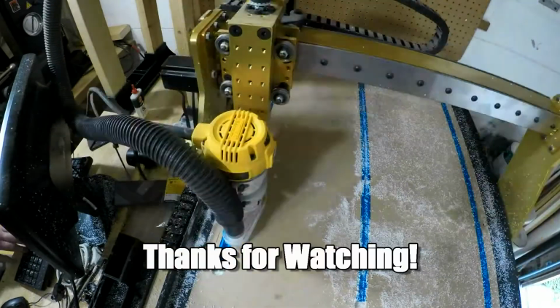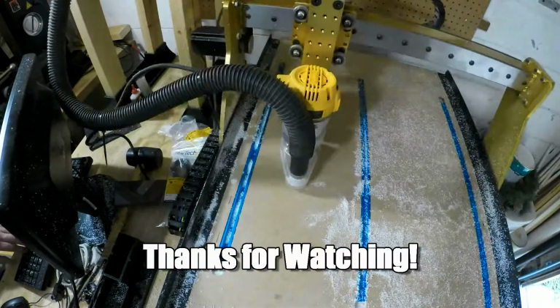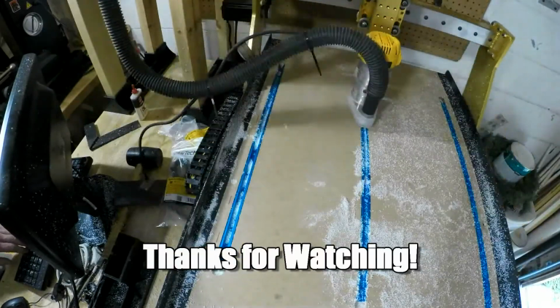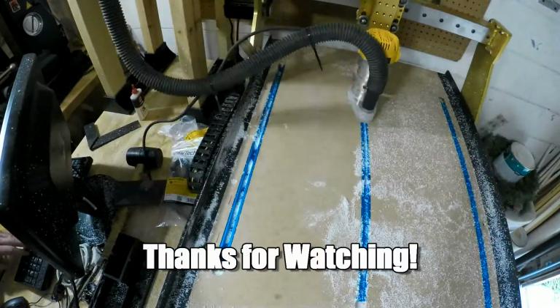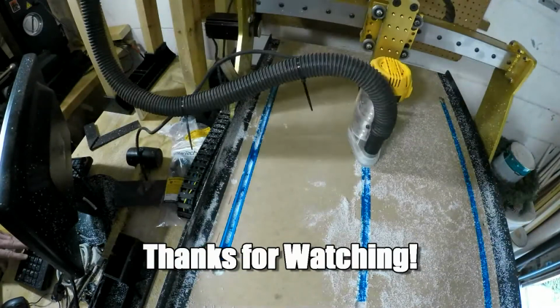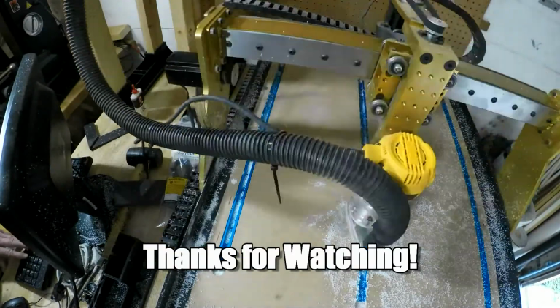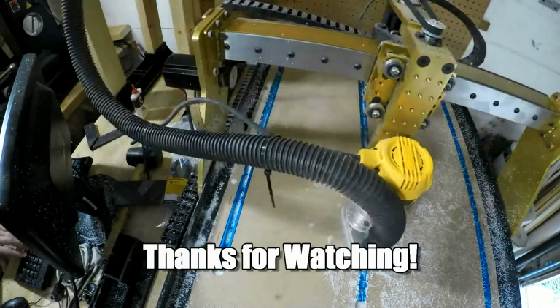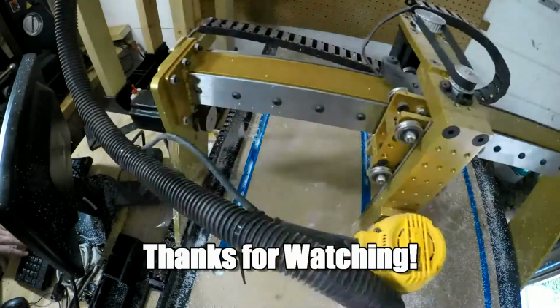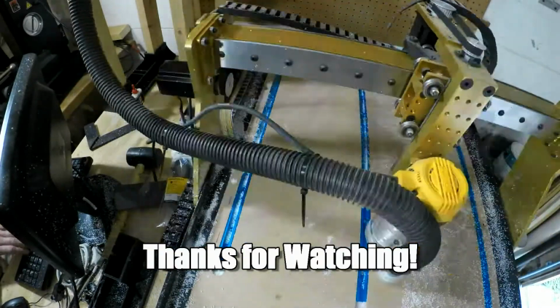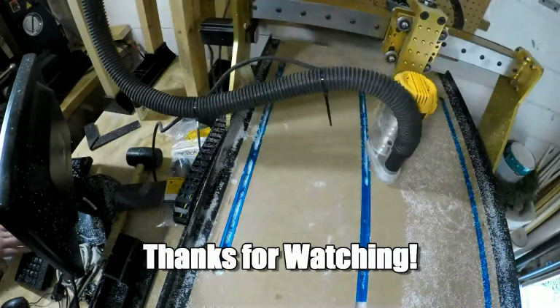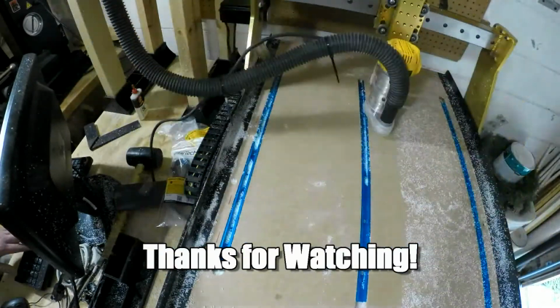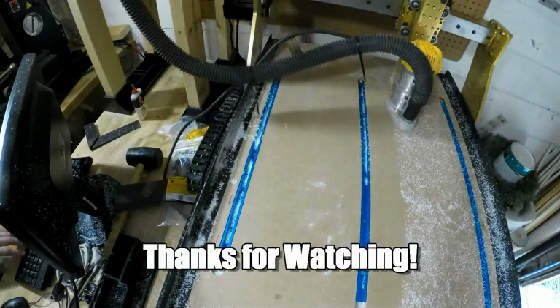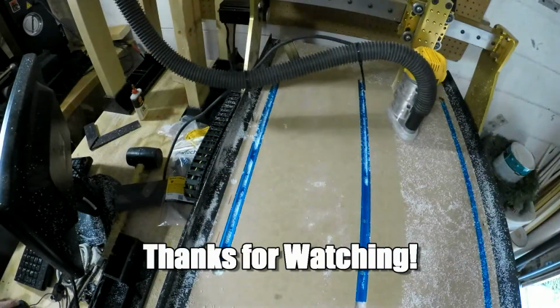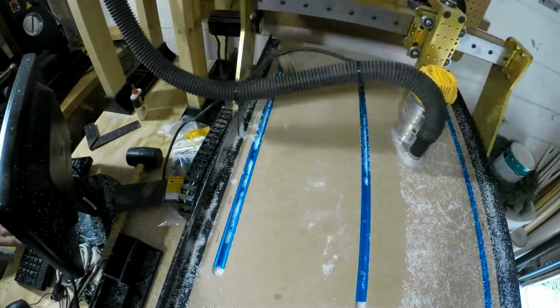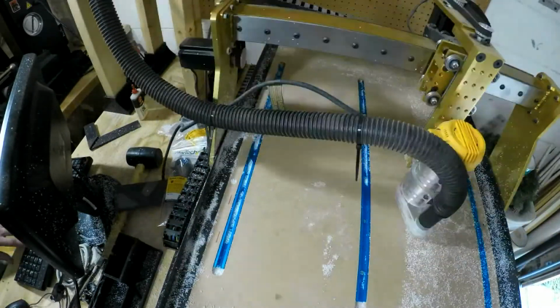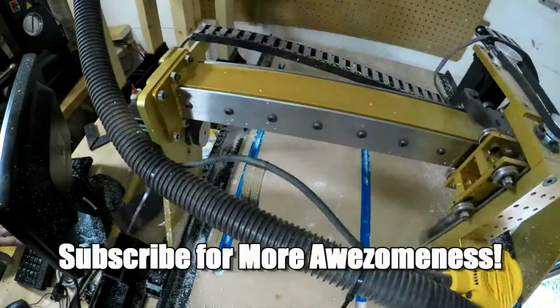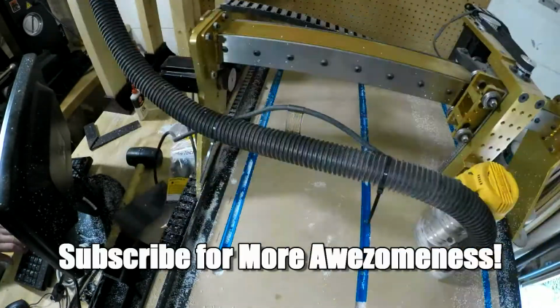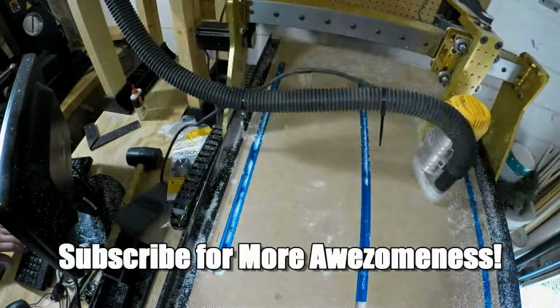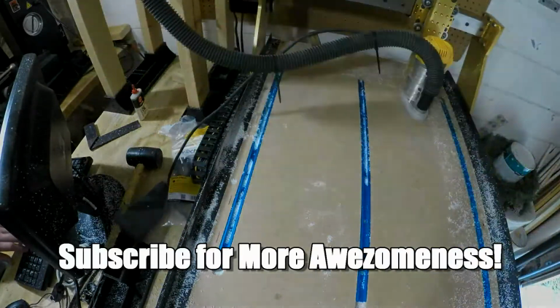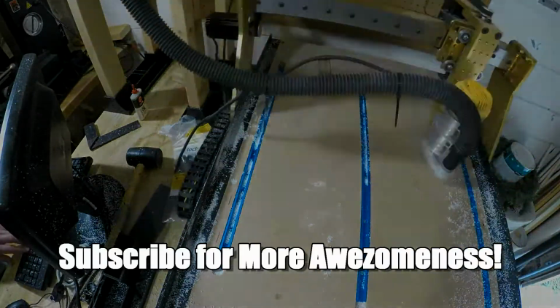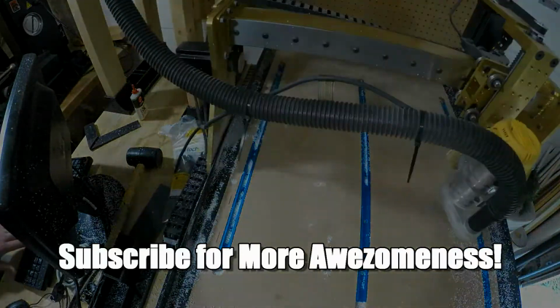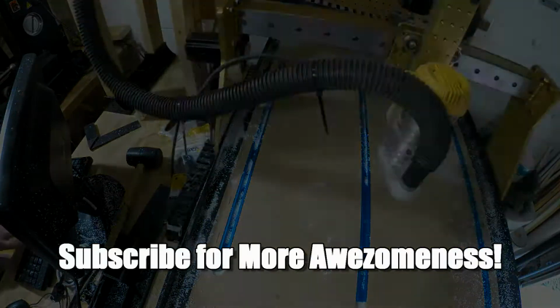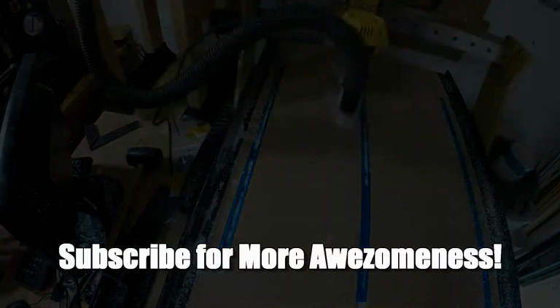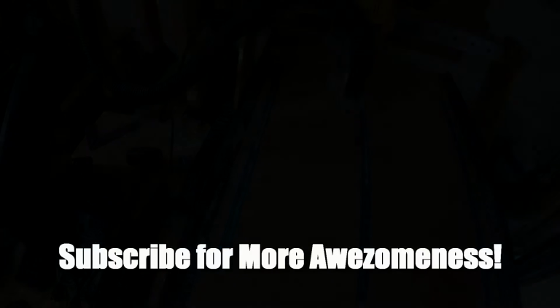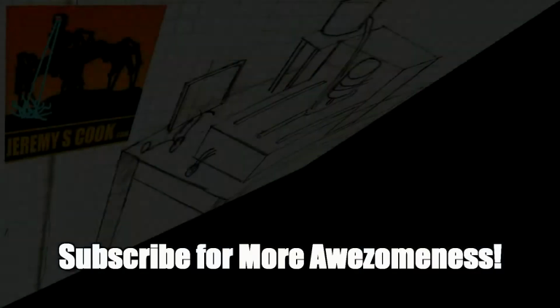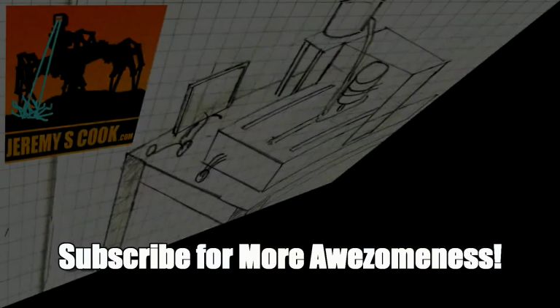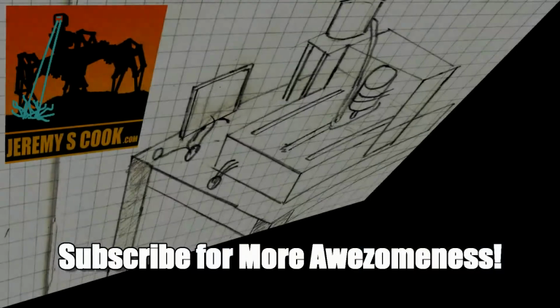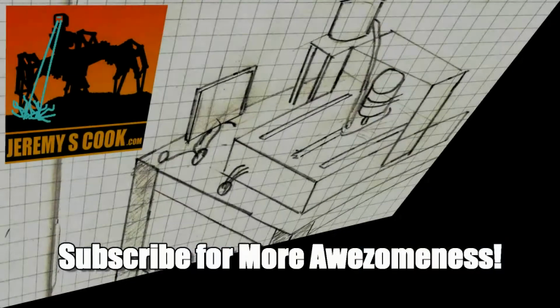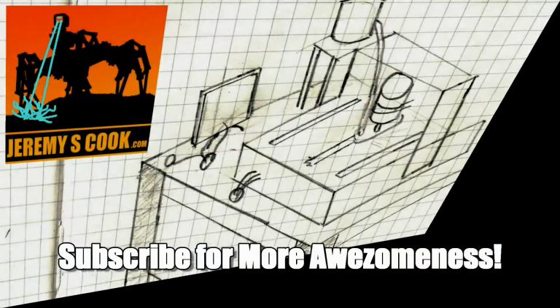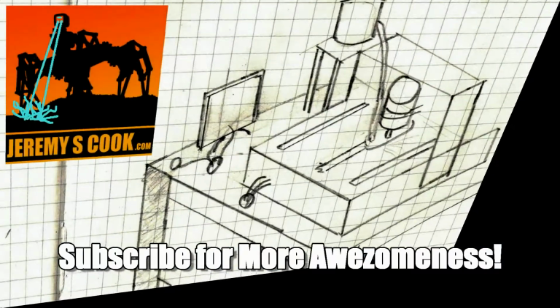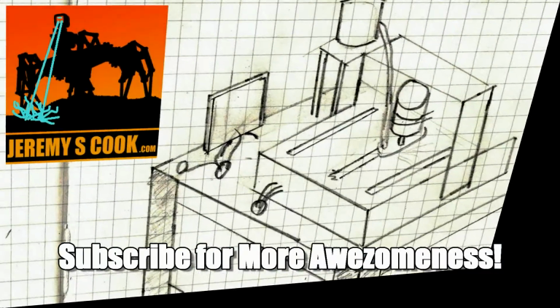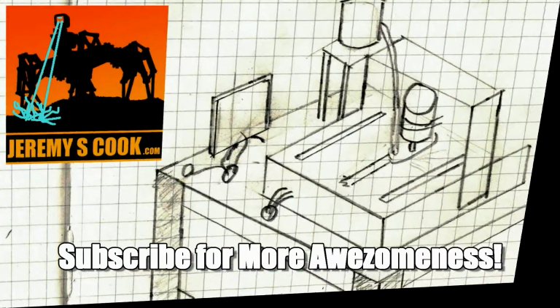So thanks for watching. I've got some big plans for this router, so I hope you check back later, subscribe, and give it a like. Bye.